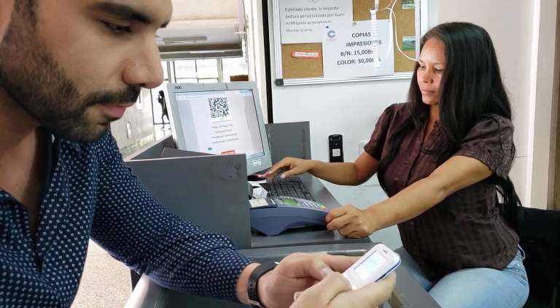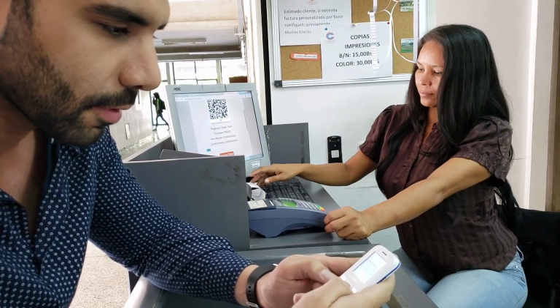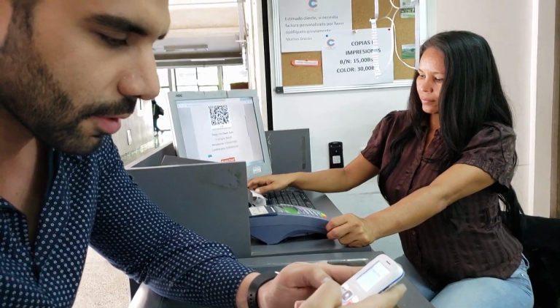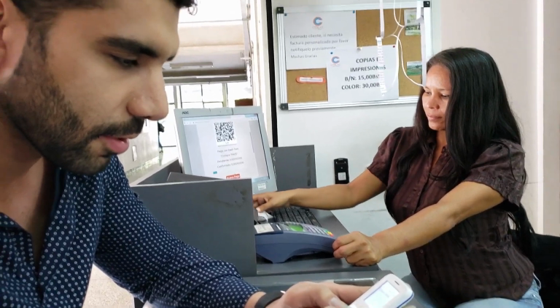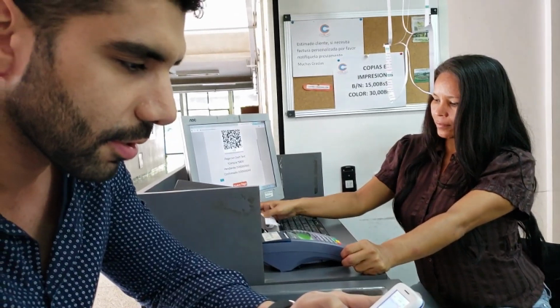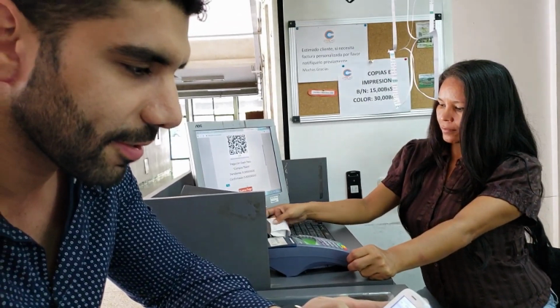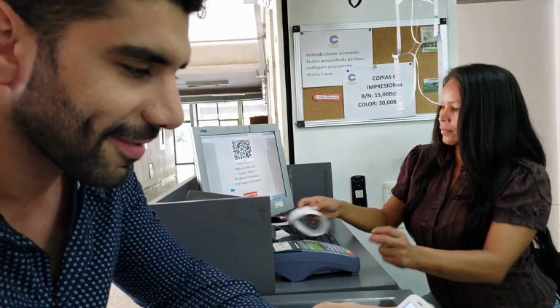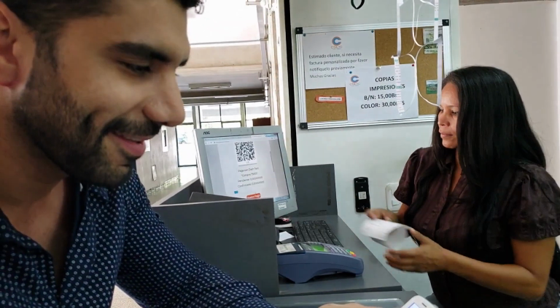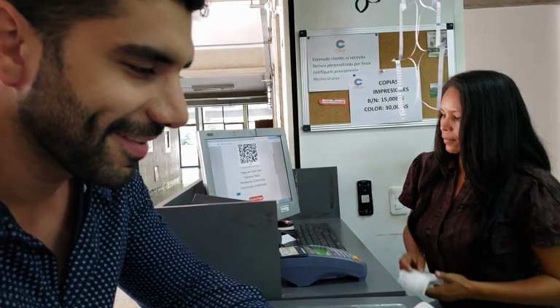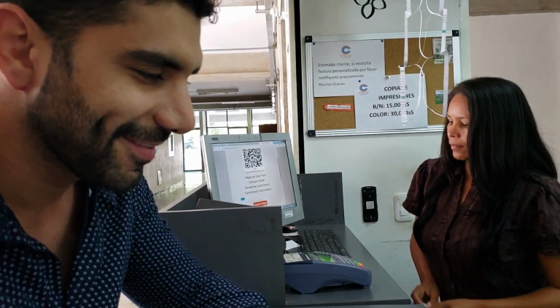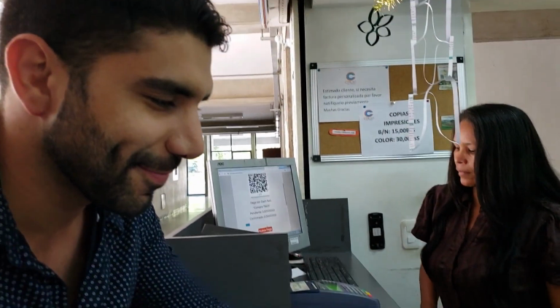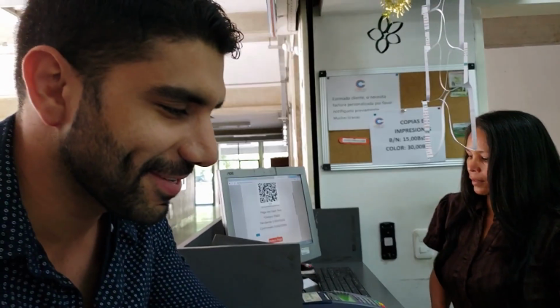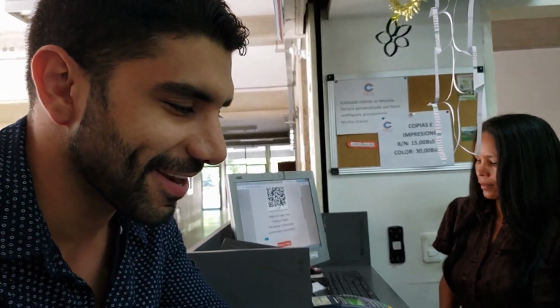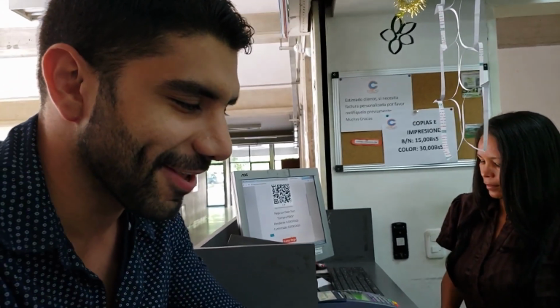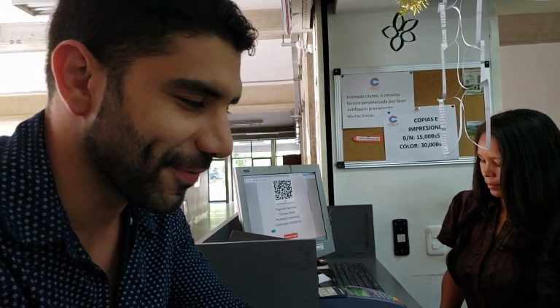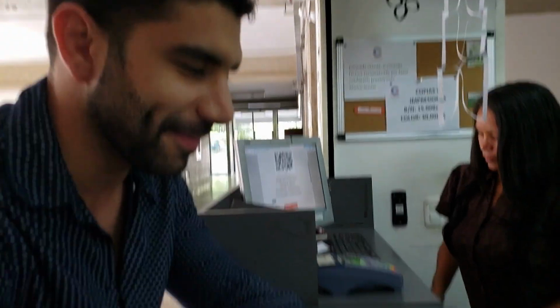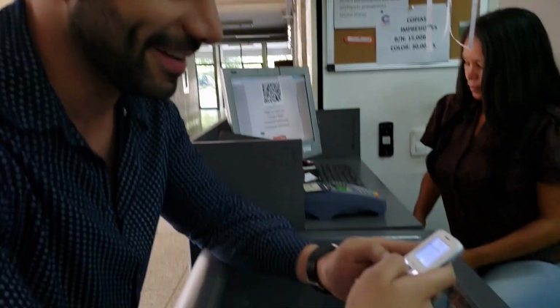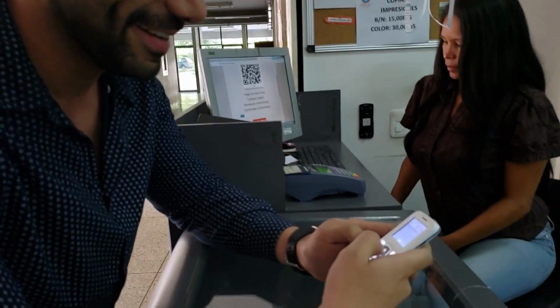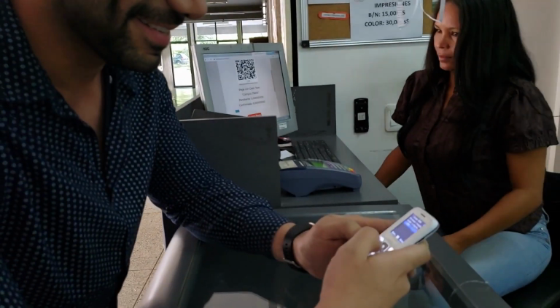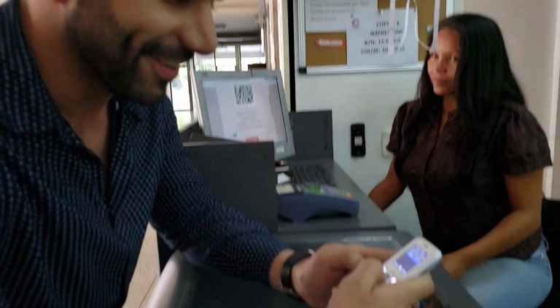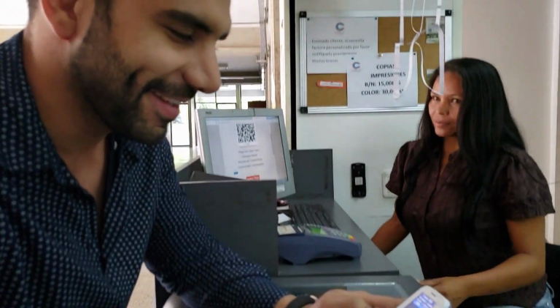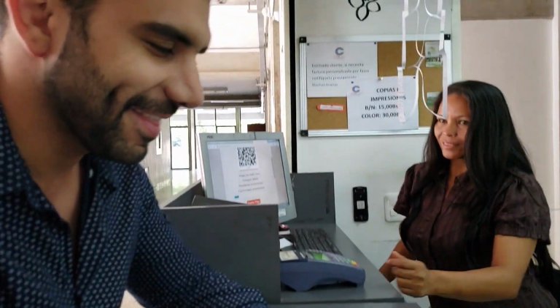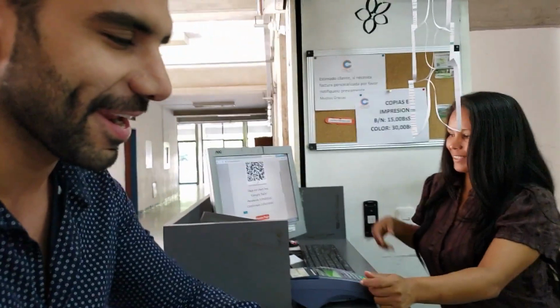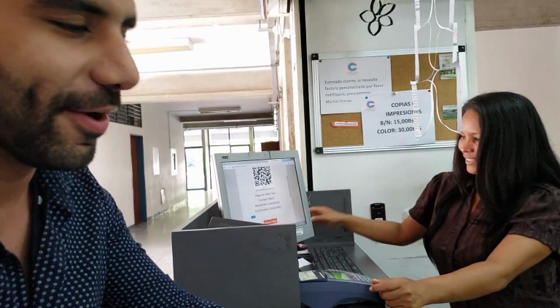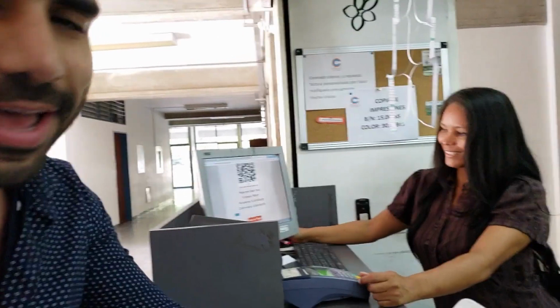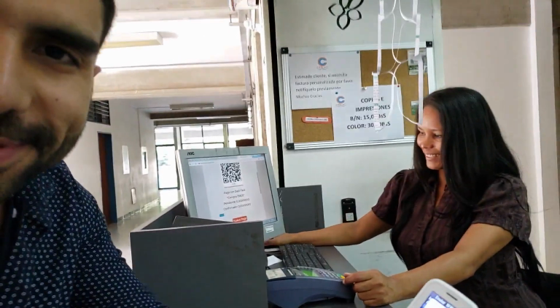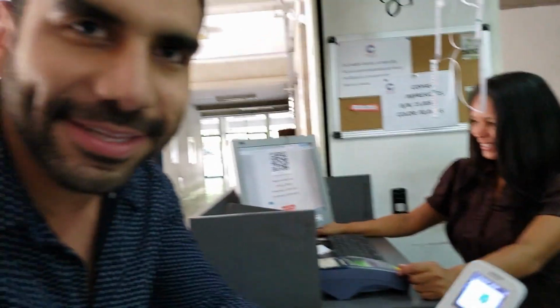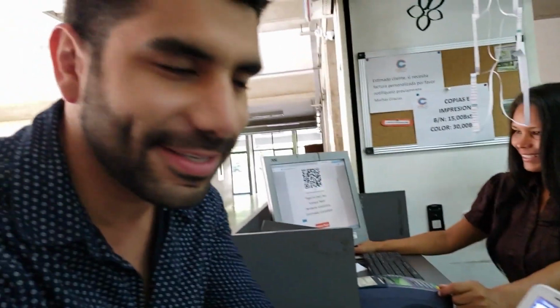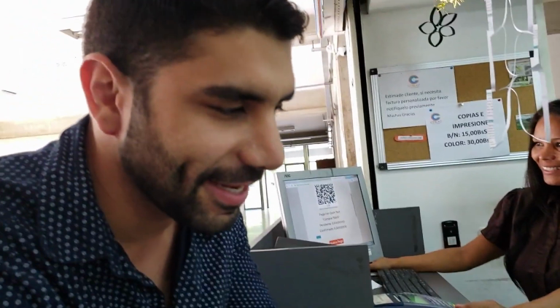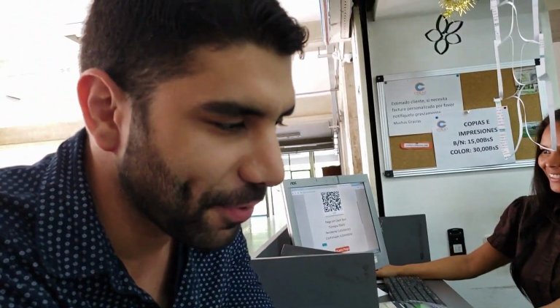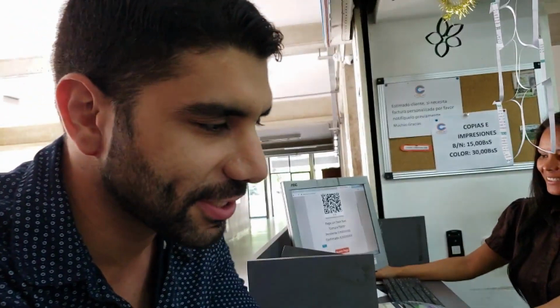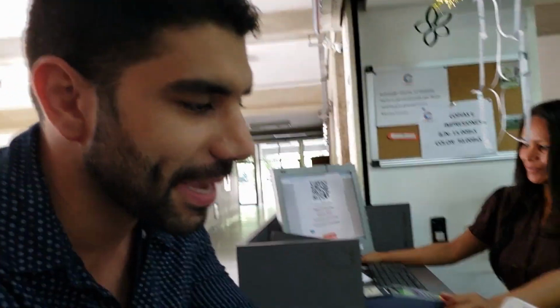It's a feature phone, it is not that fast to type like a smartphone. Too much technology for me, man. I'm sending the purchase command.